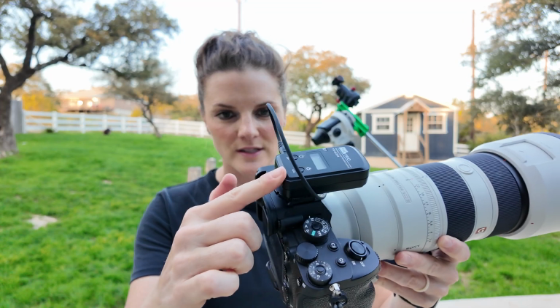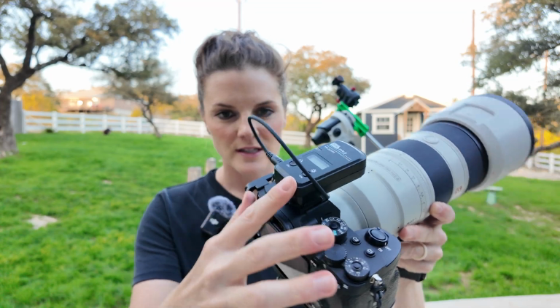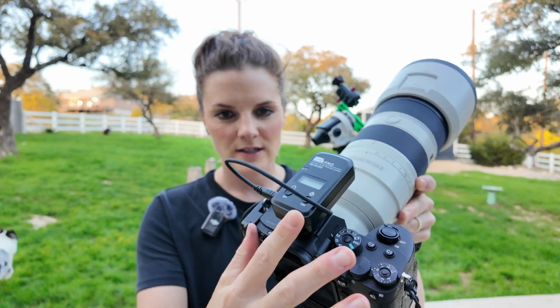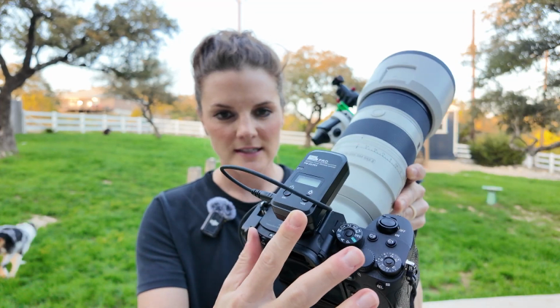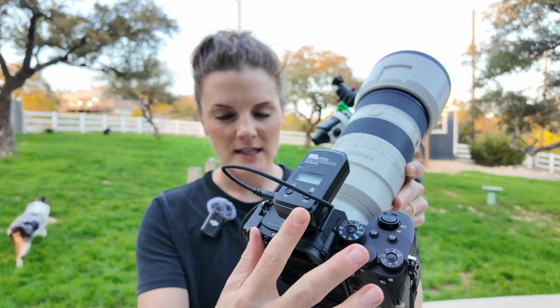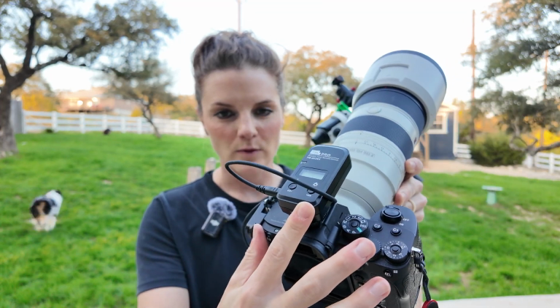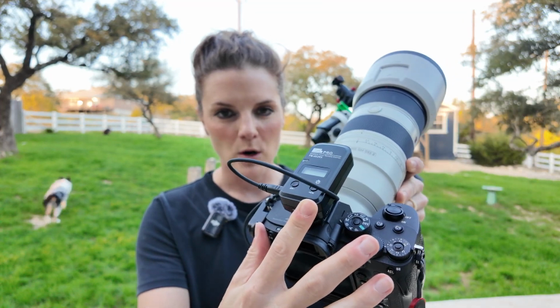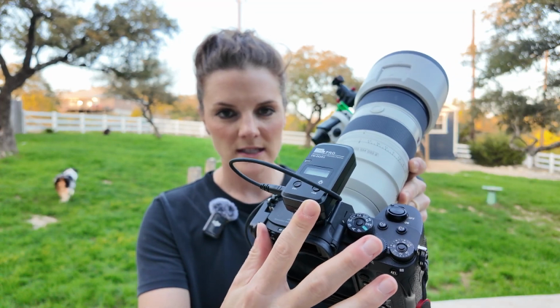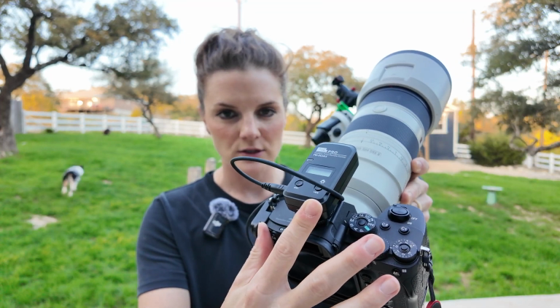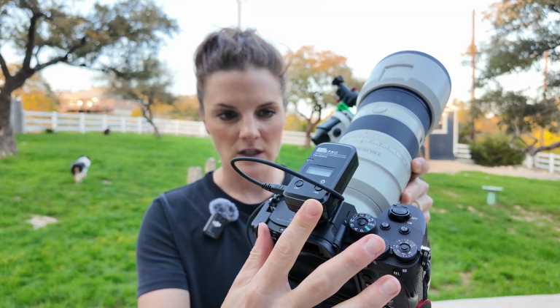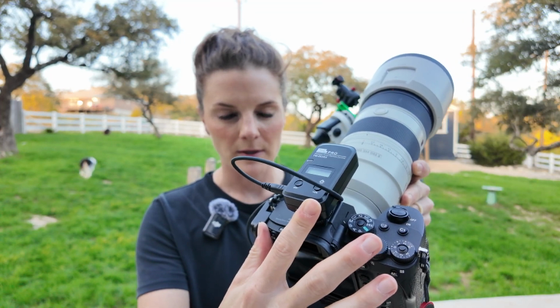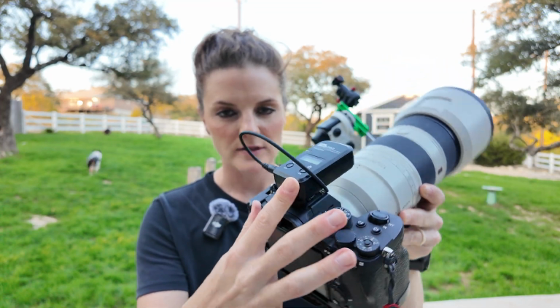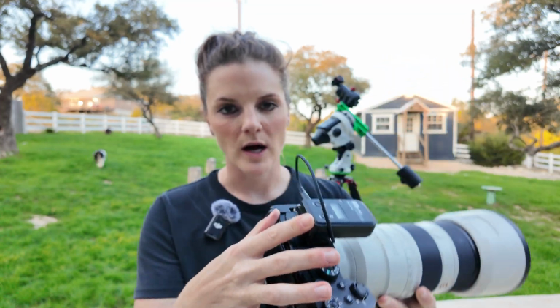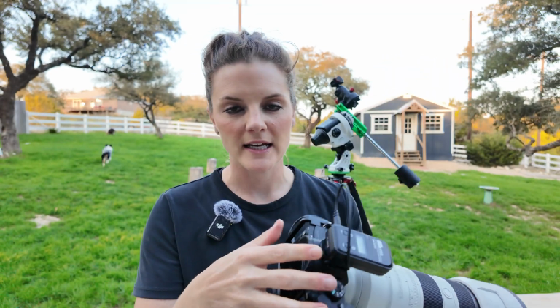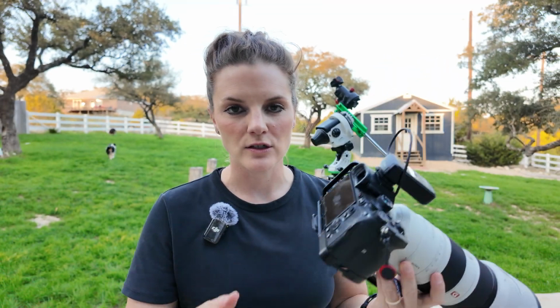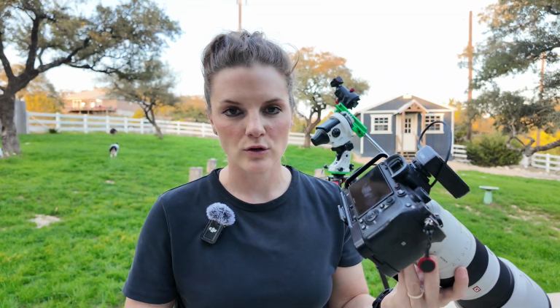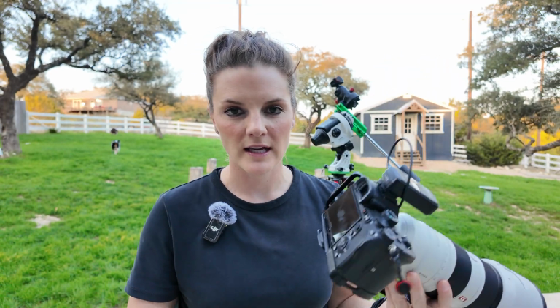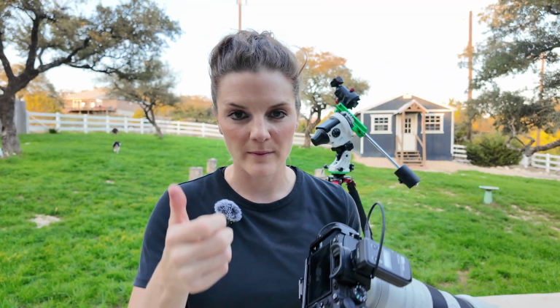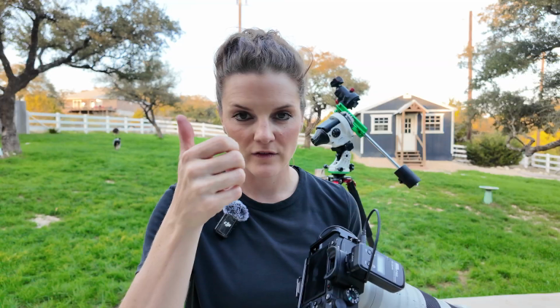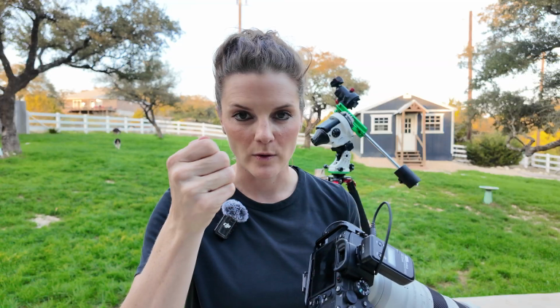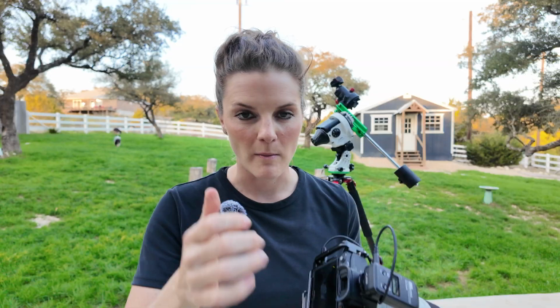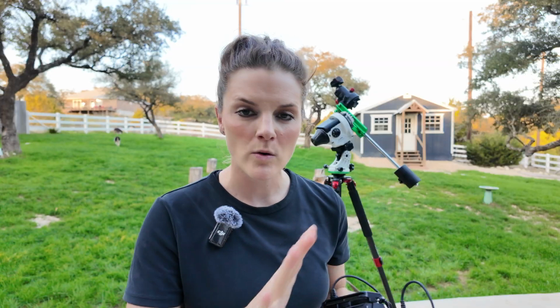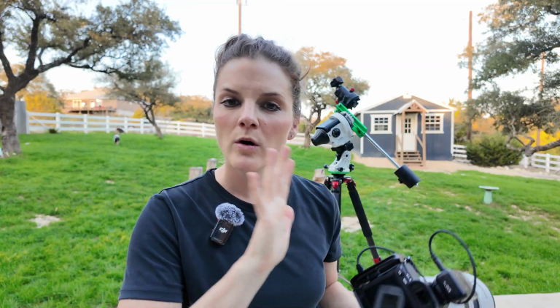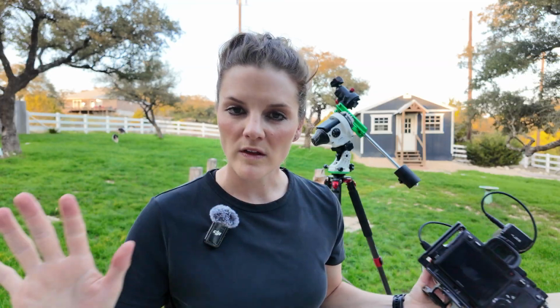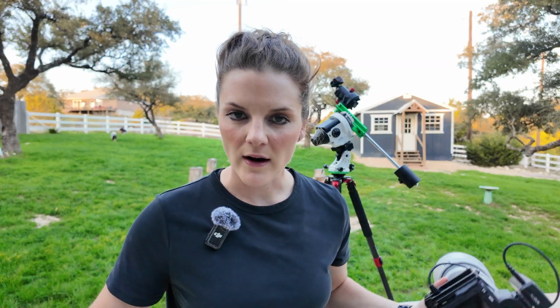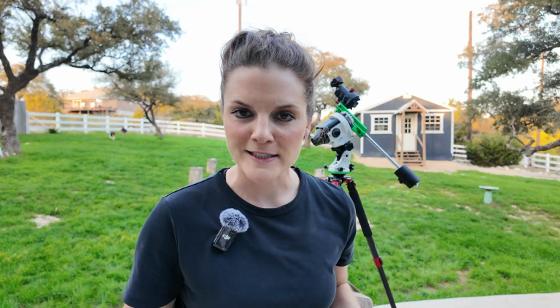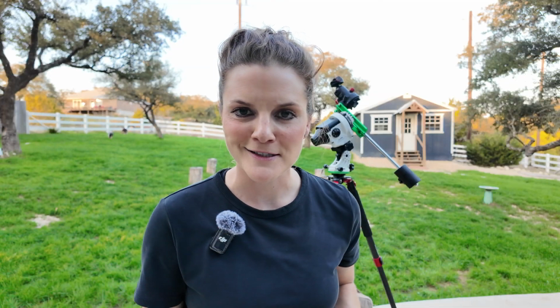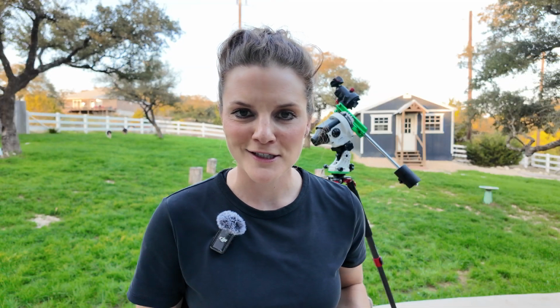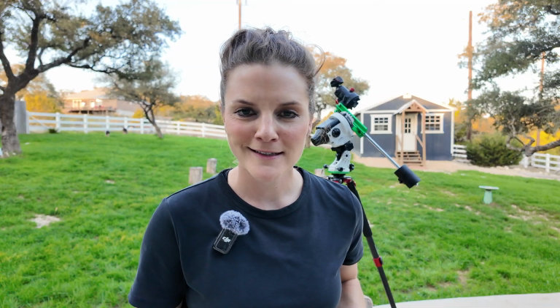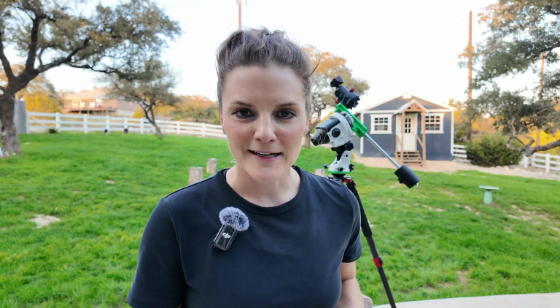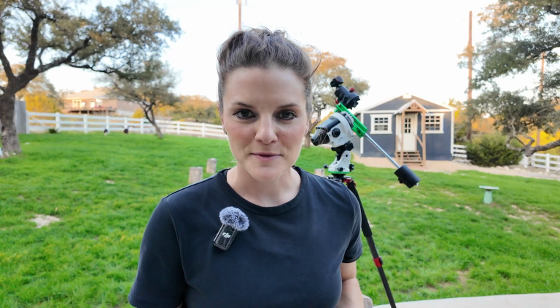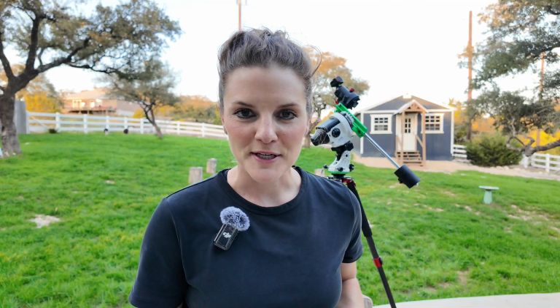On top of my camera you'll notice this little attachment. This is a remote intervalometer, so I can control the camera from a remote without having to touch it as I'm shooting.